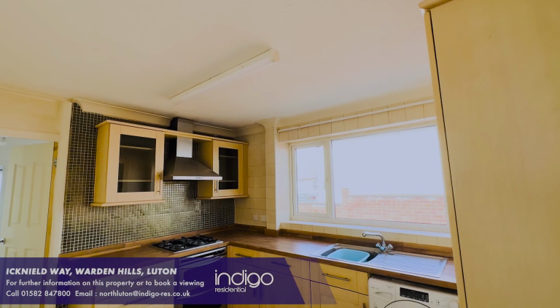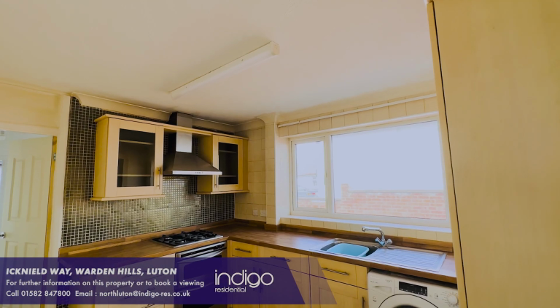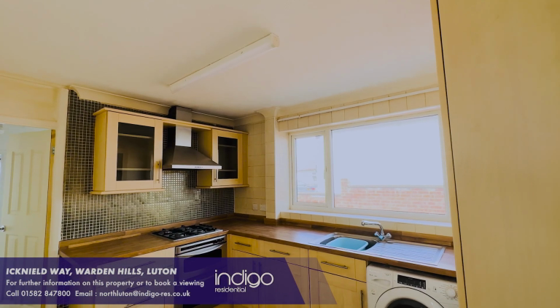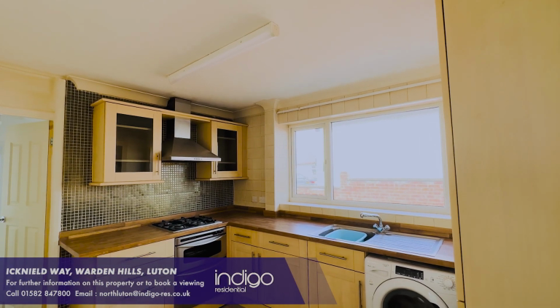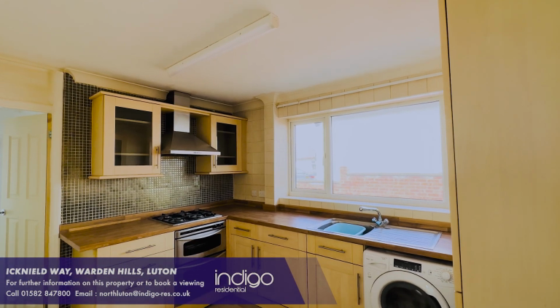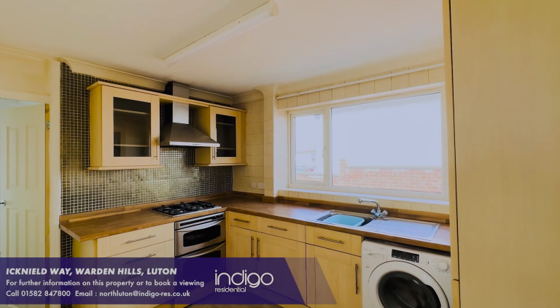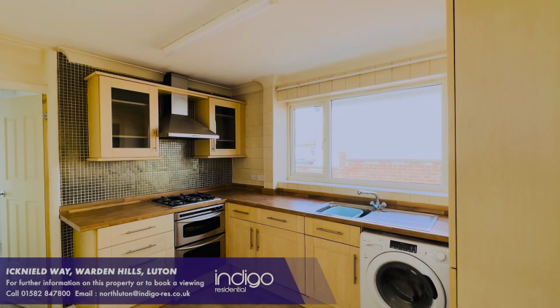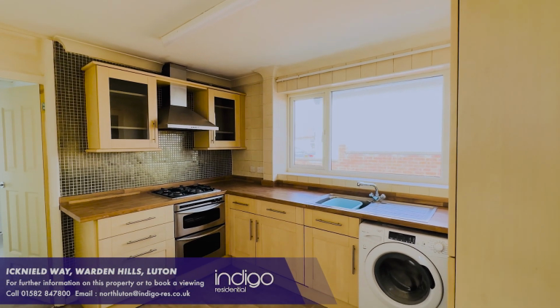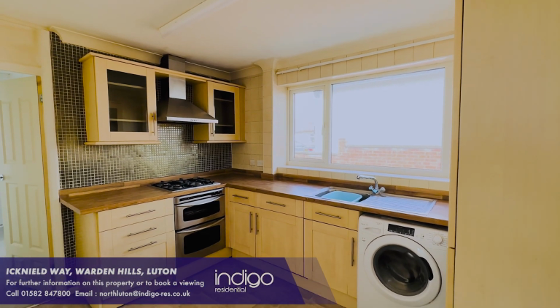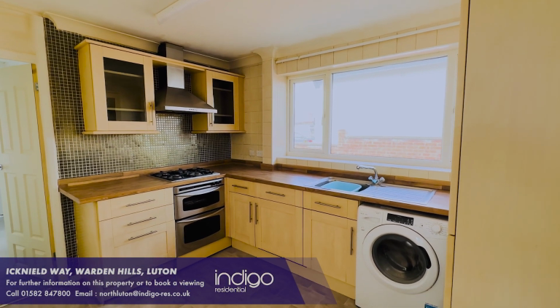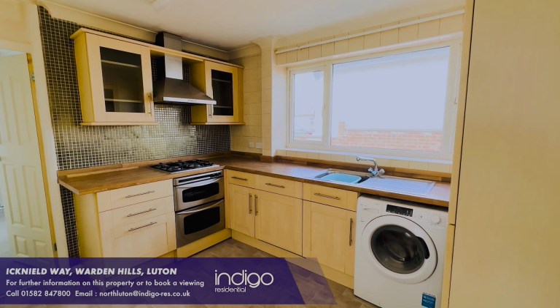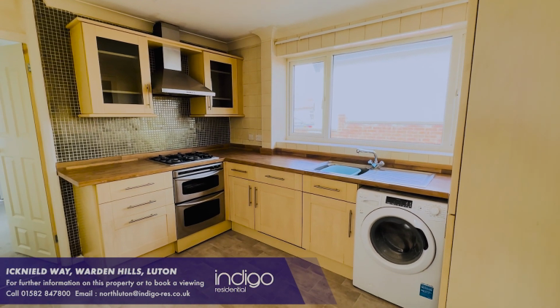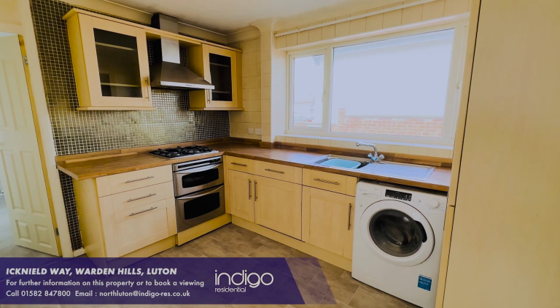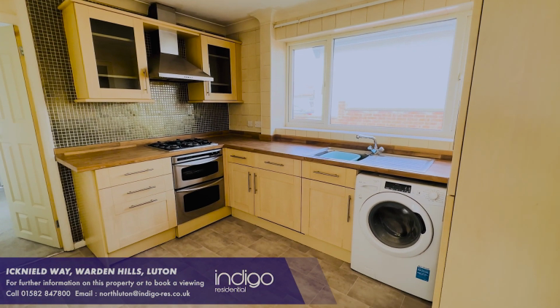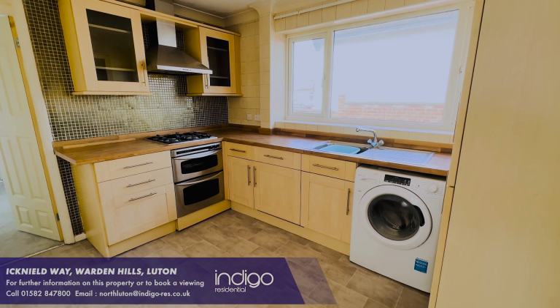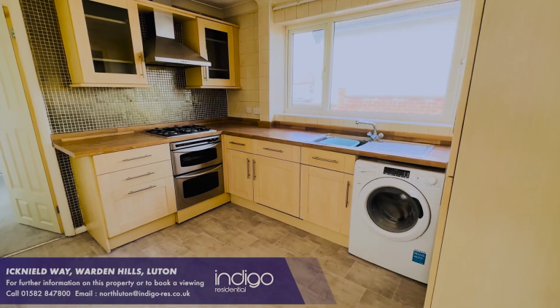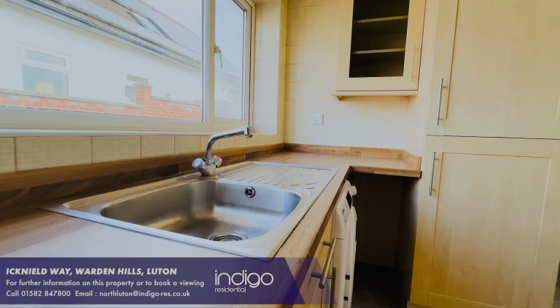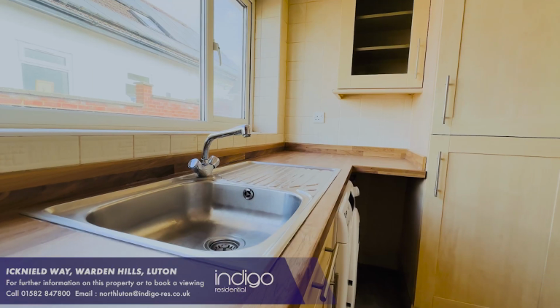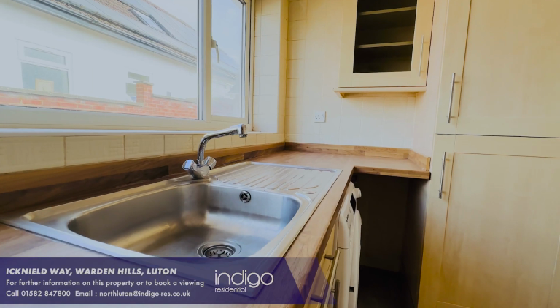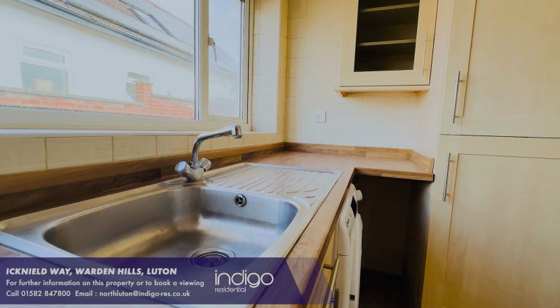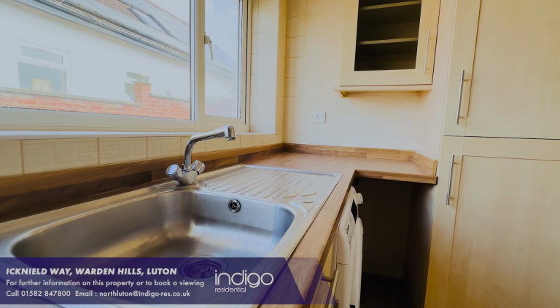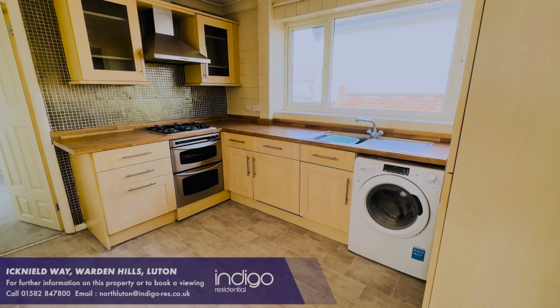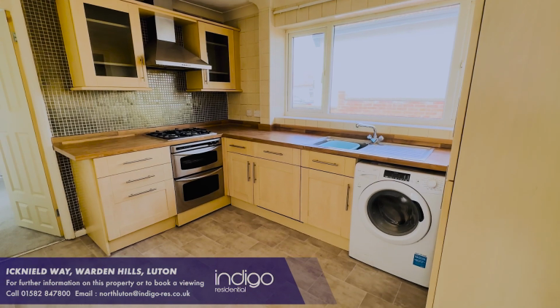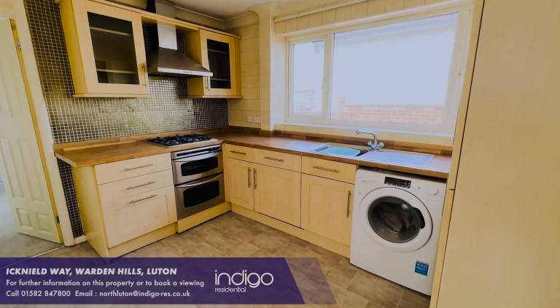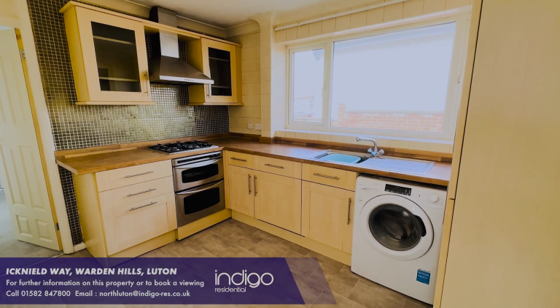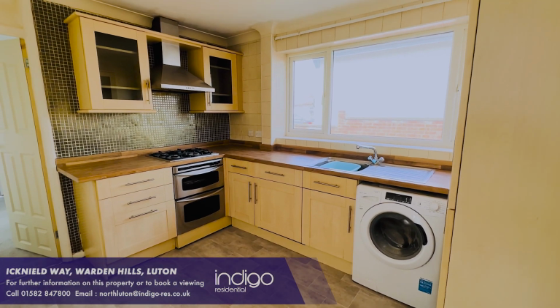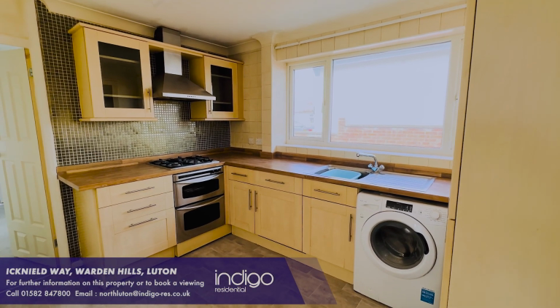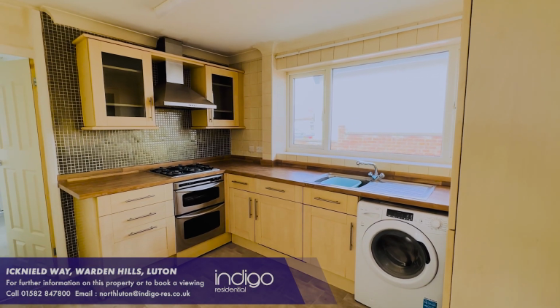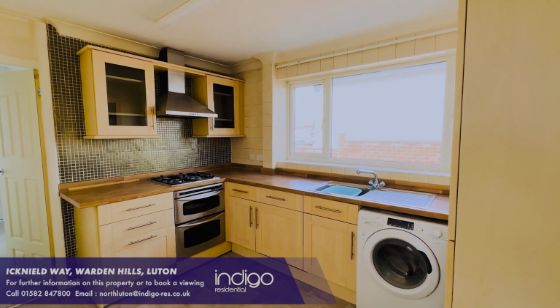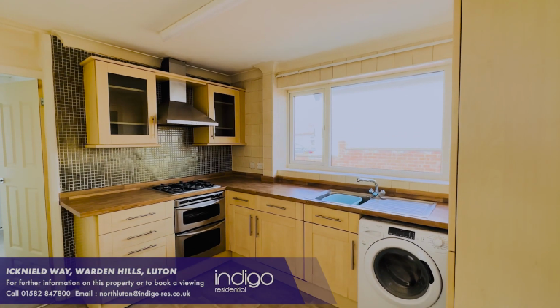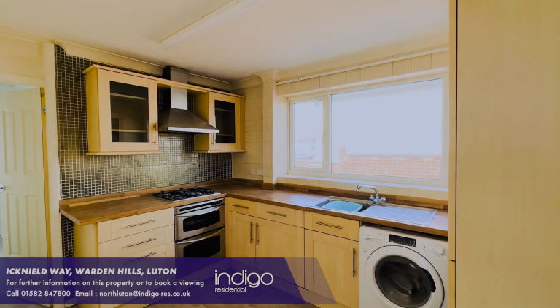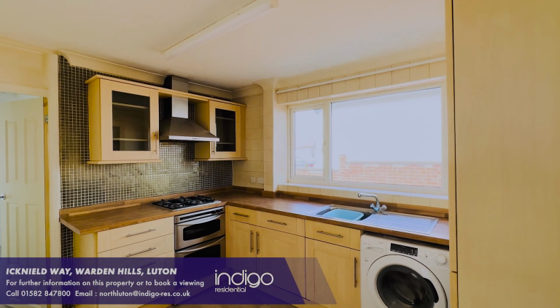The kitchen benefits from a range of wall and base units, inset sink unit, built-in oven, hob and extractor, and space for all appliances.